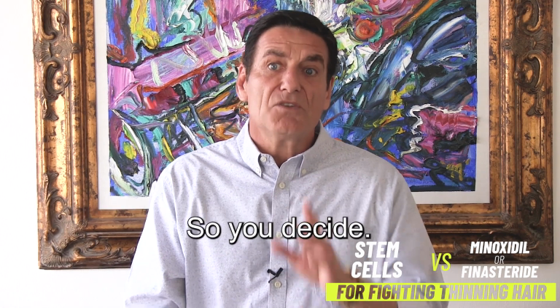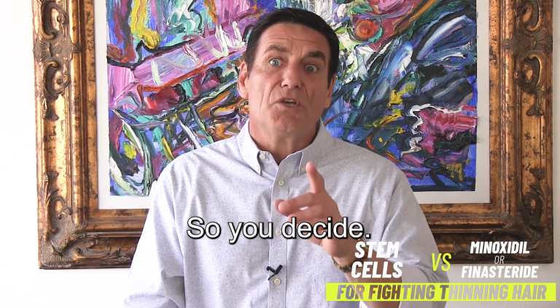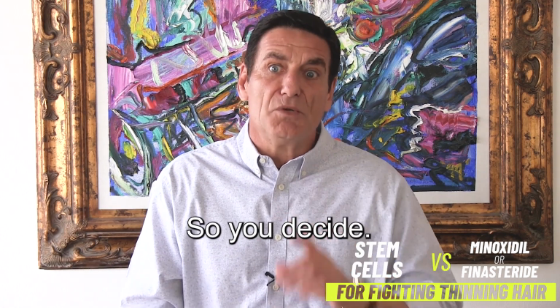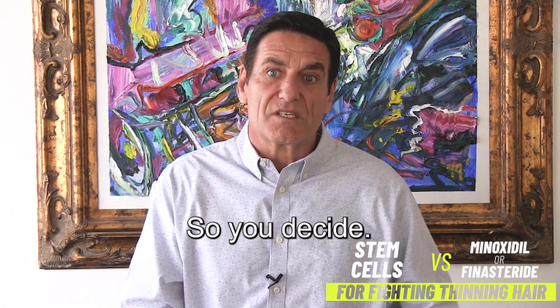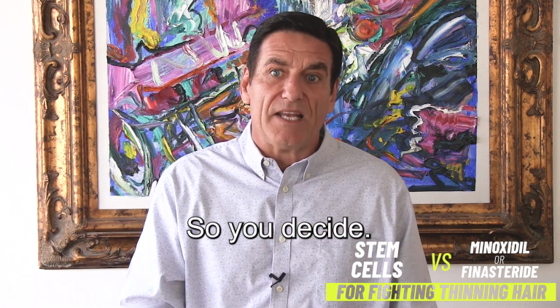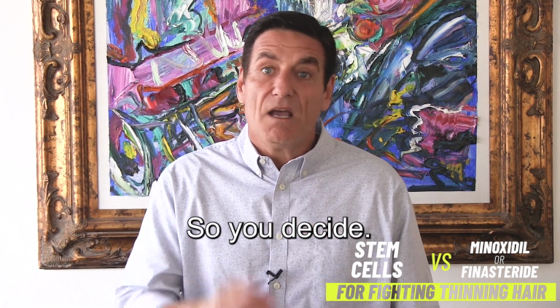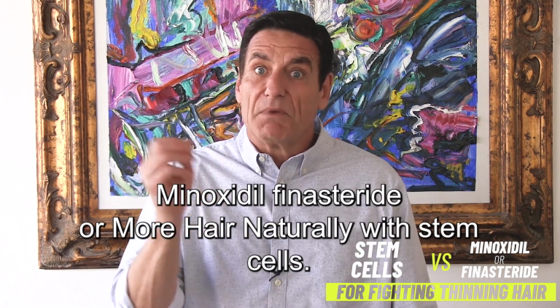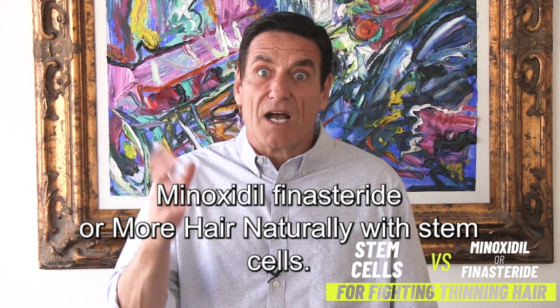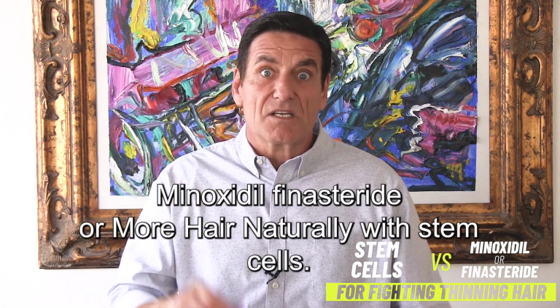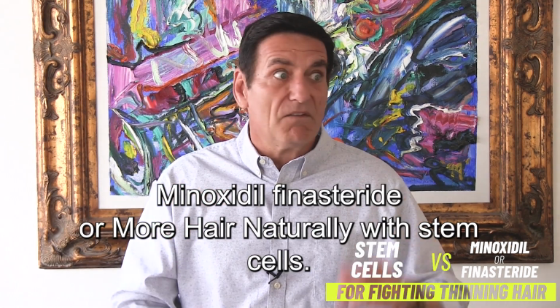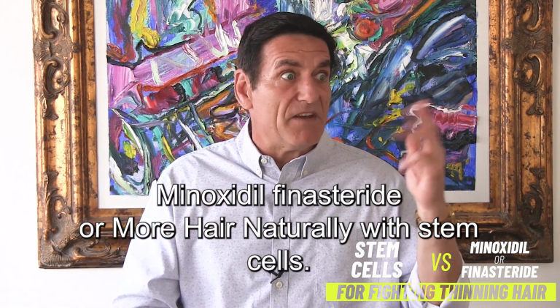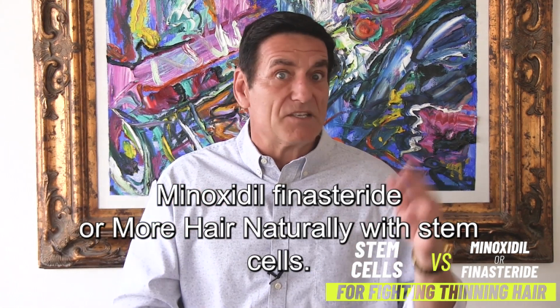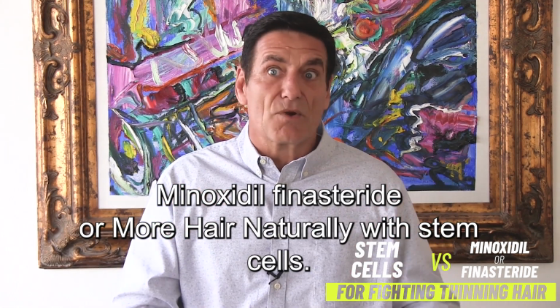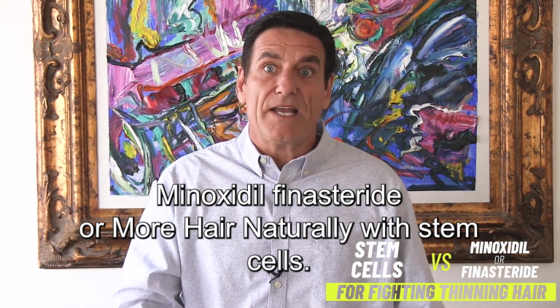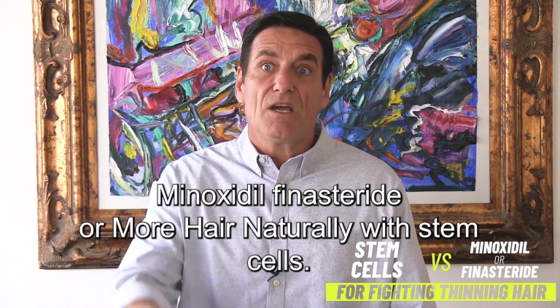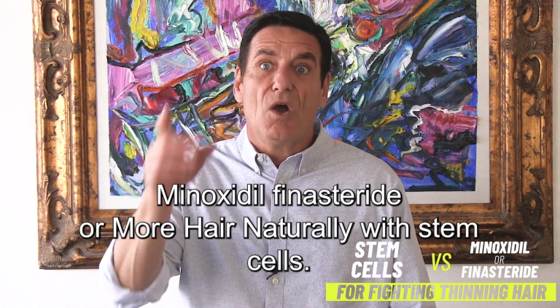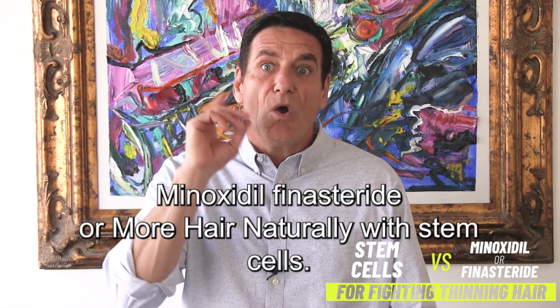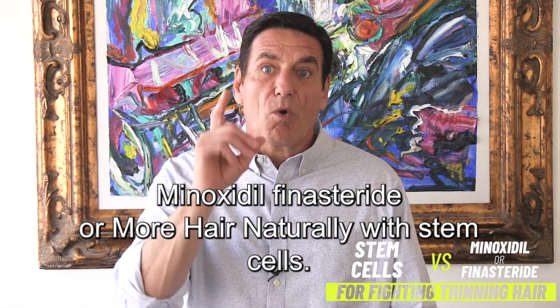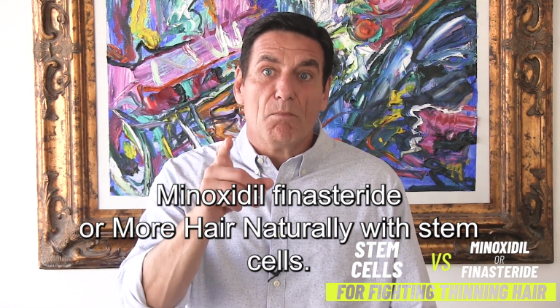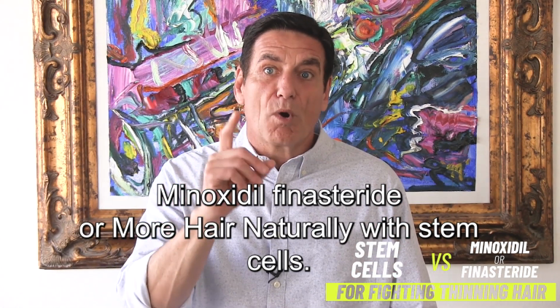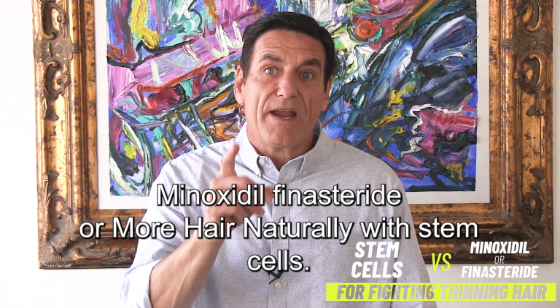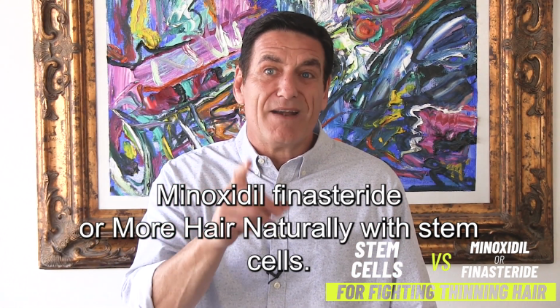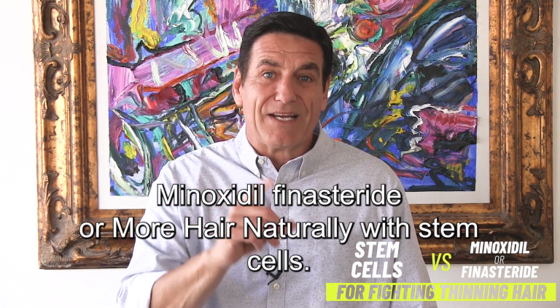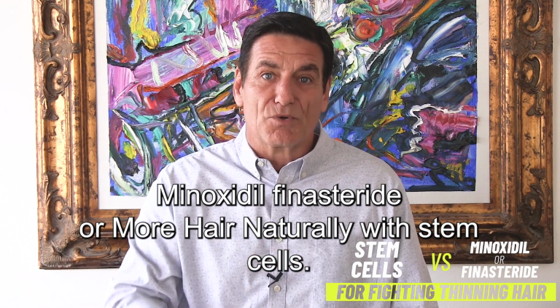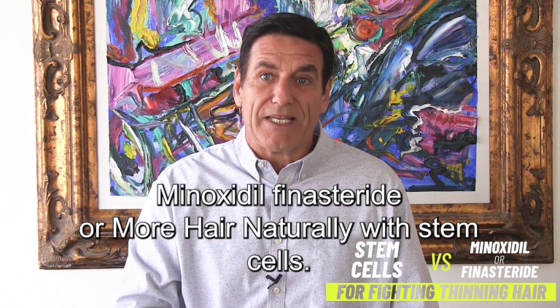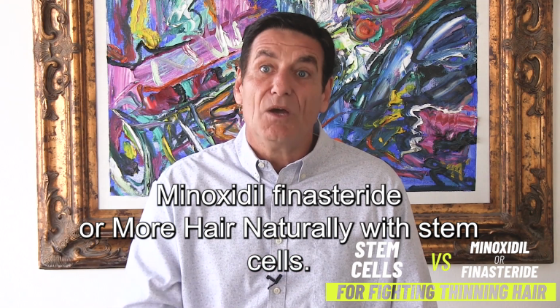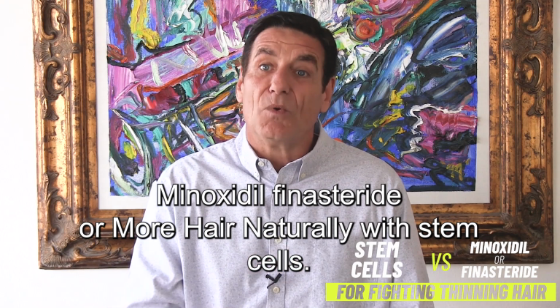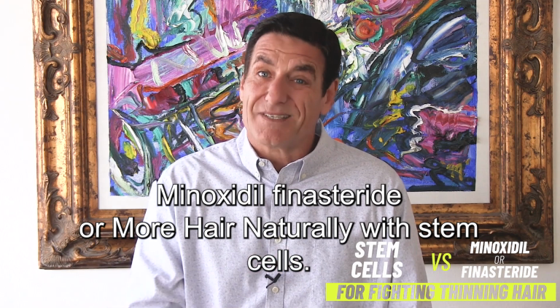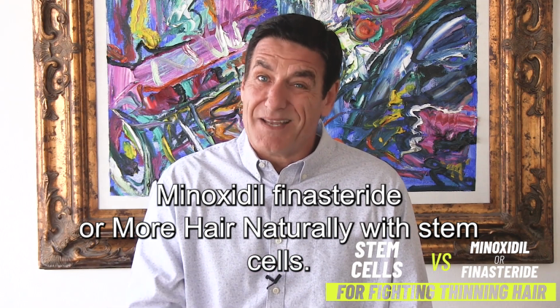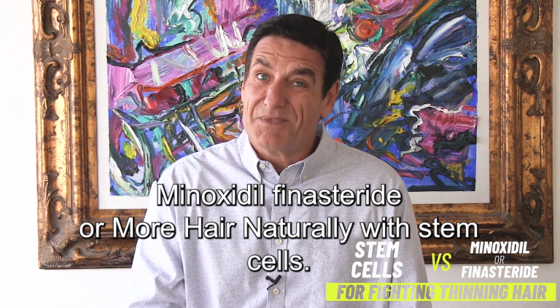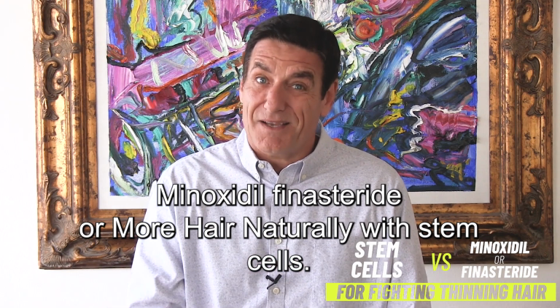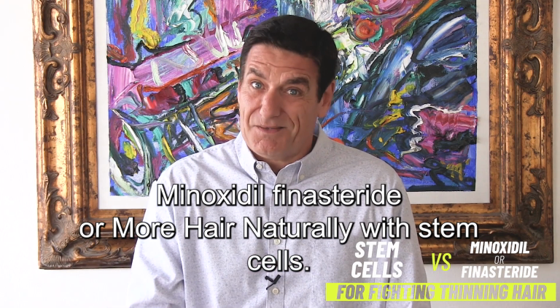So you decide: minoxidil, finasteride, or More Hair Naturally with stem cells.